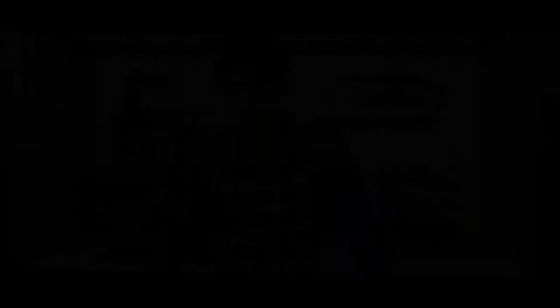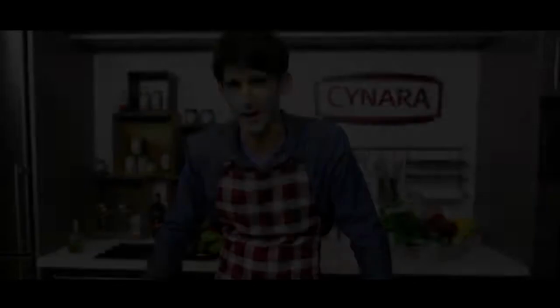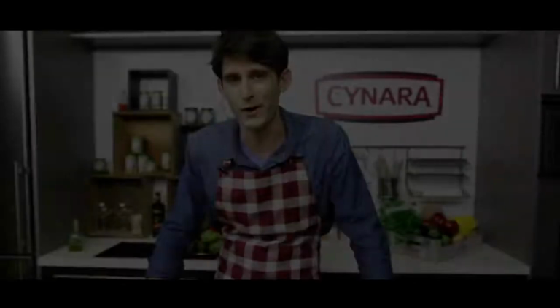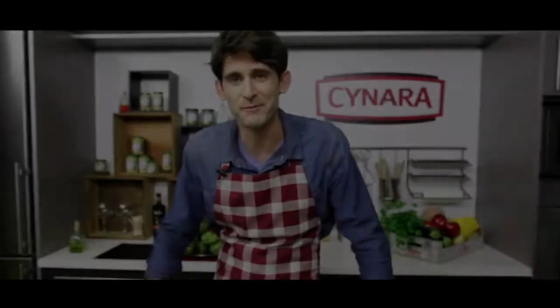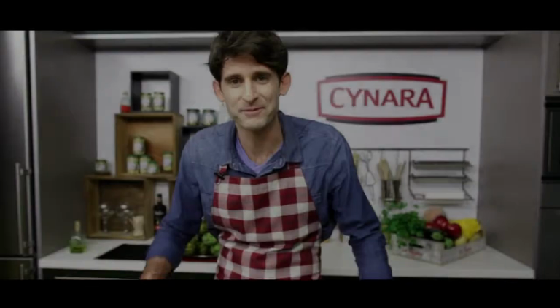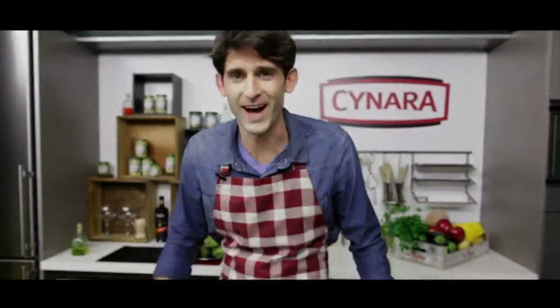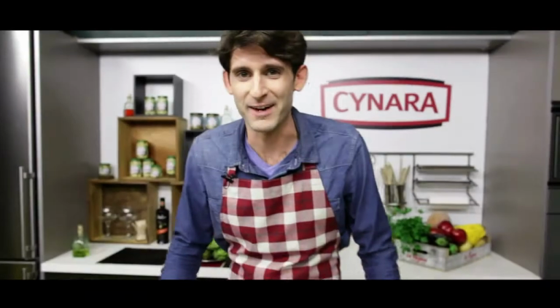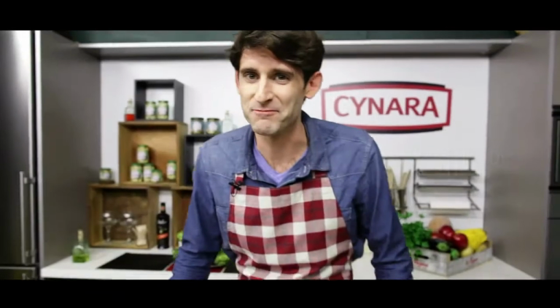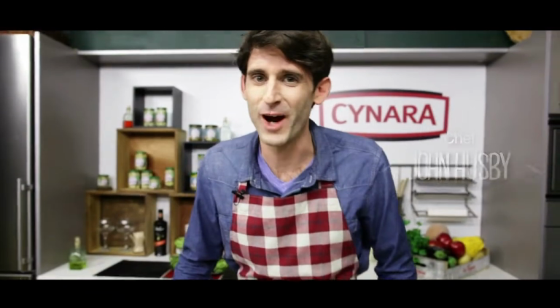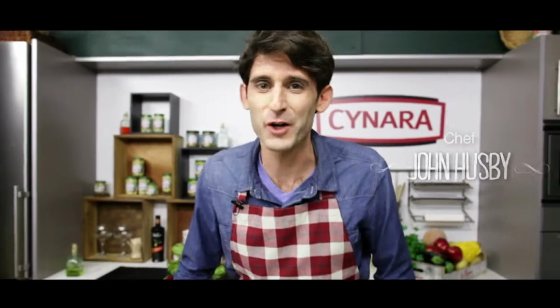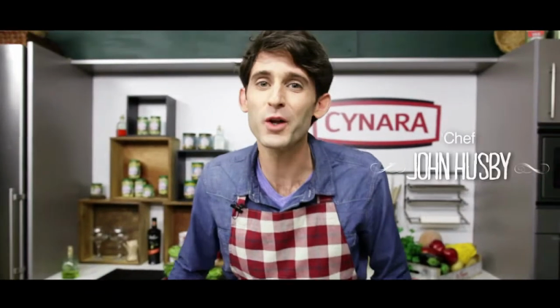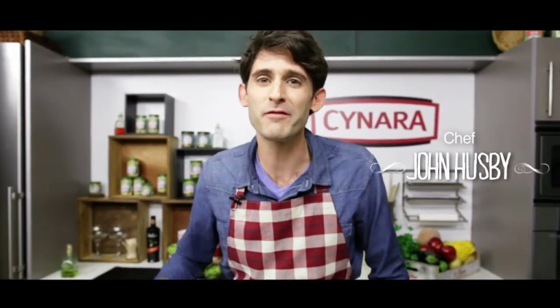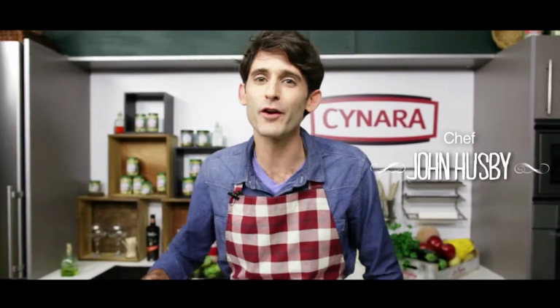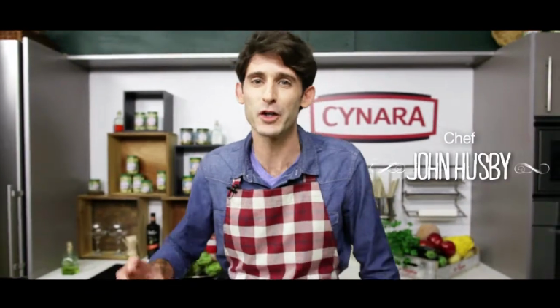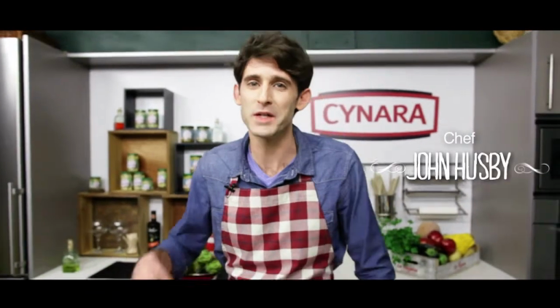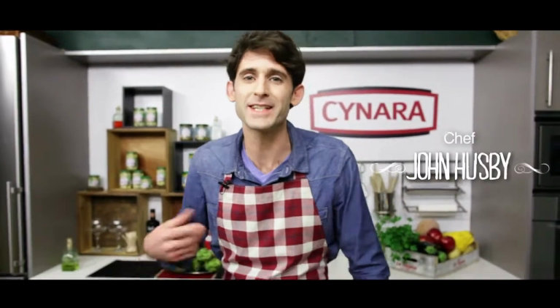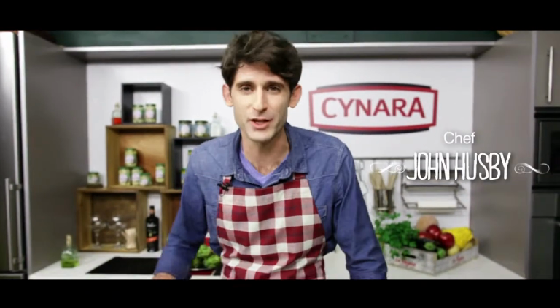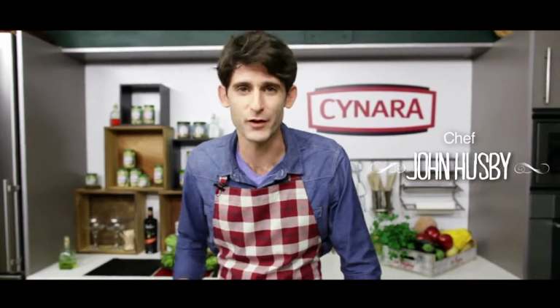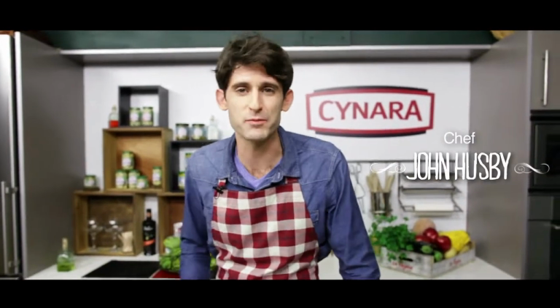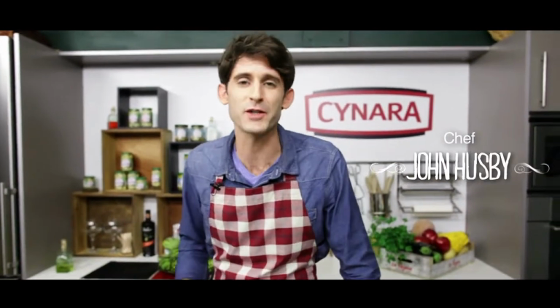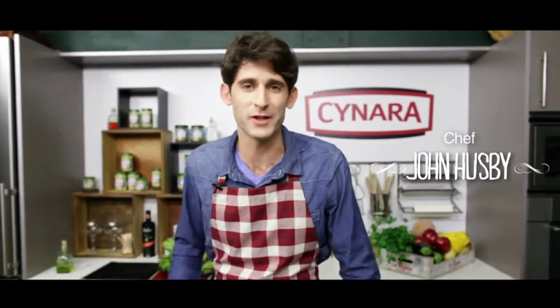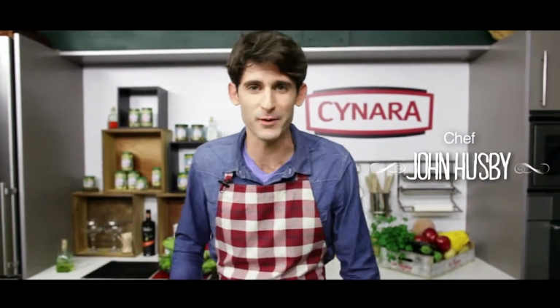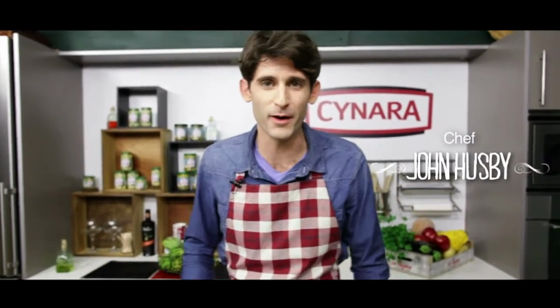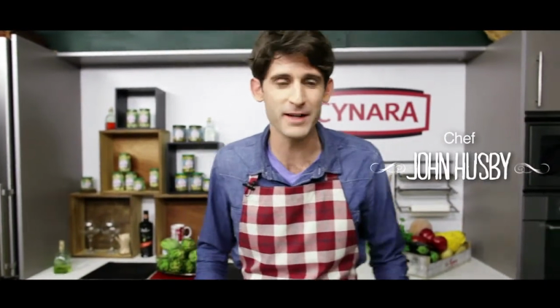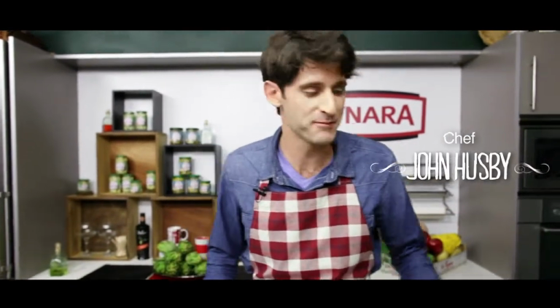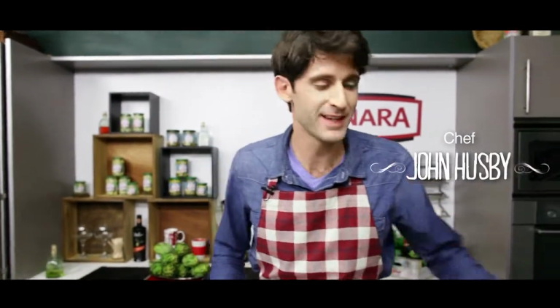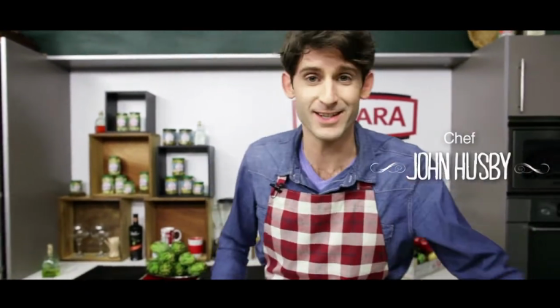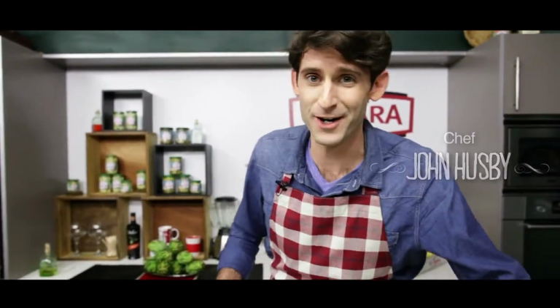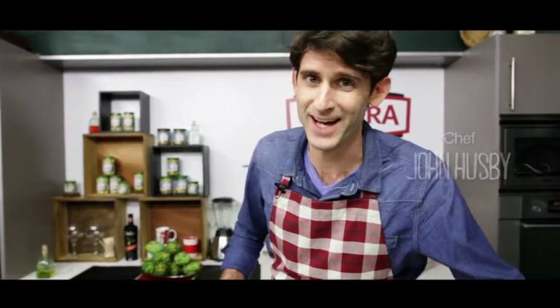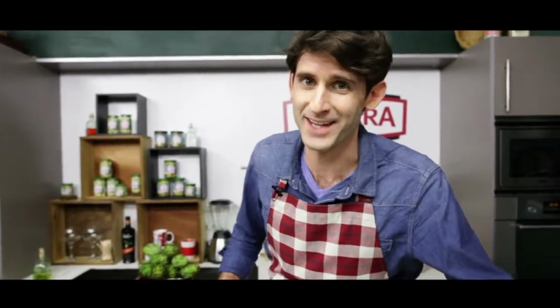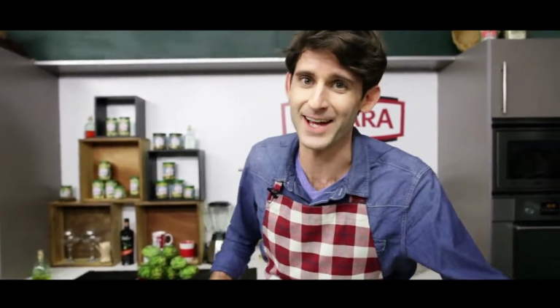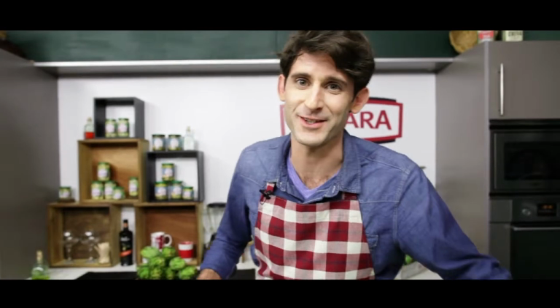Hello. Hi. Are you looking for a unique dish for a special dinner party? Cenara's got the answer.